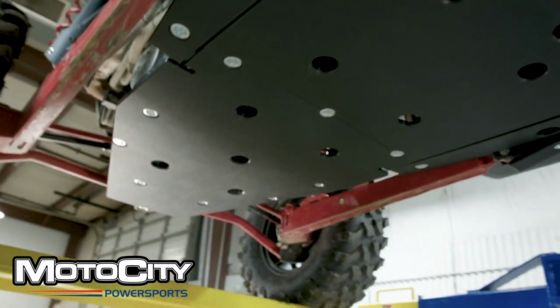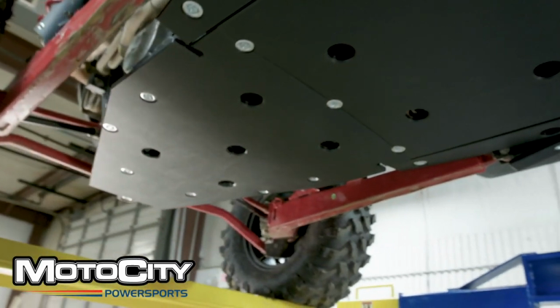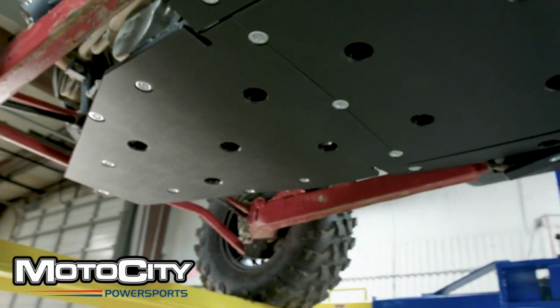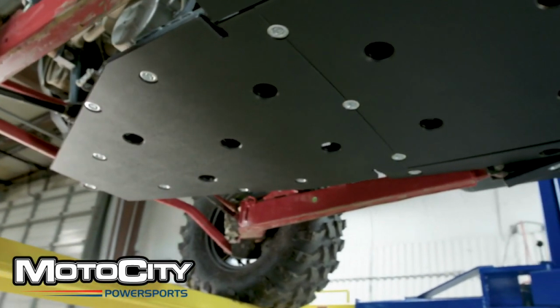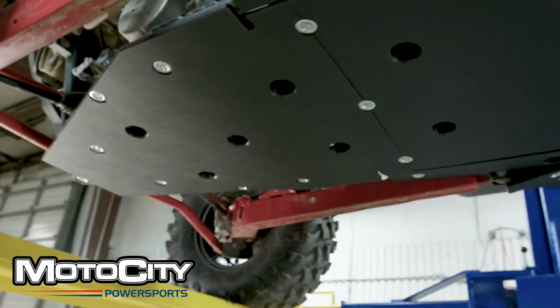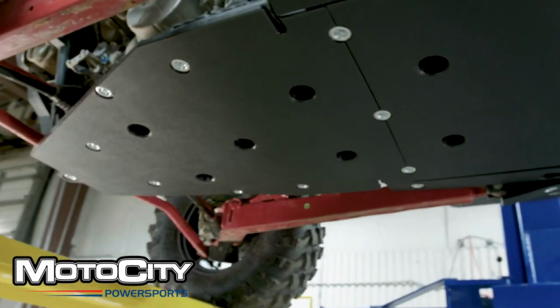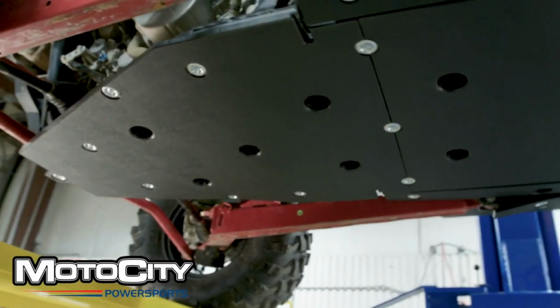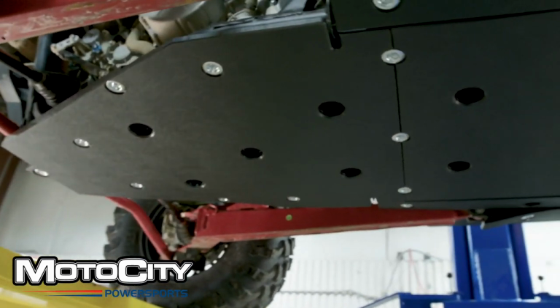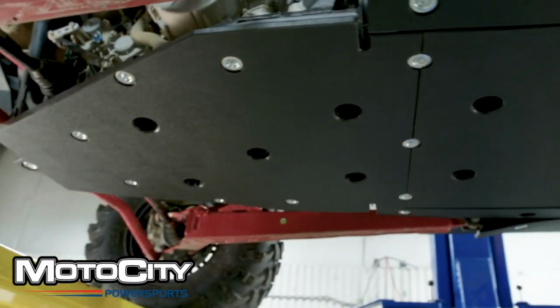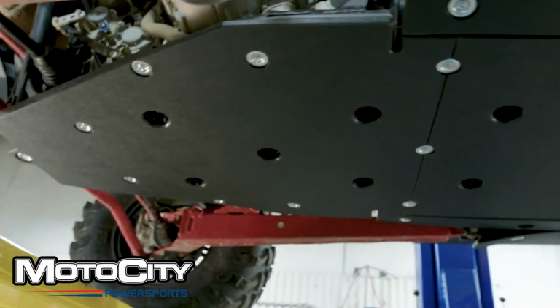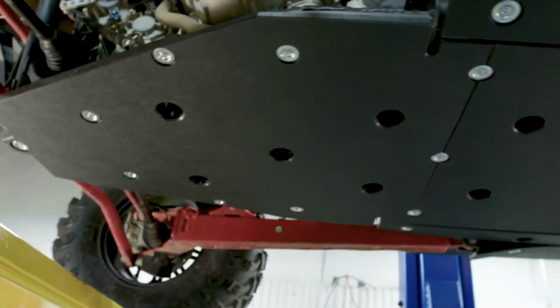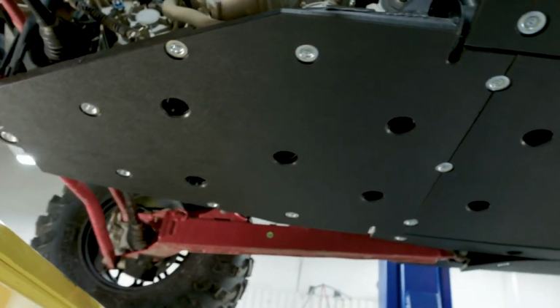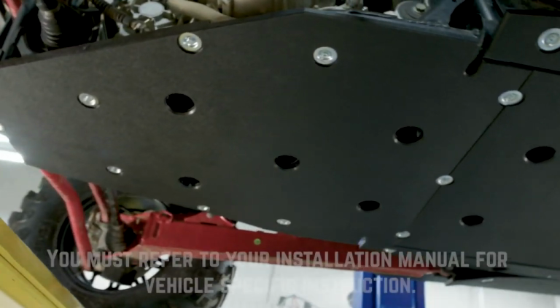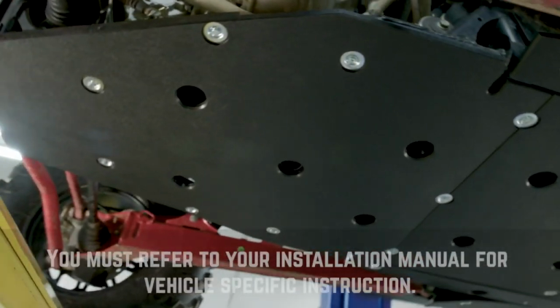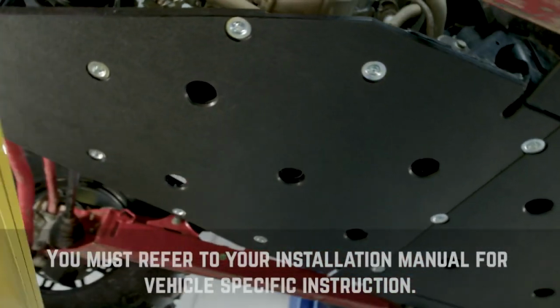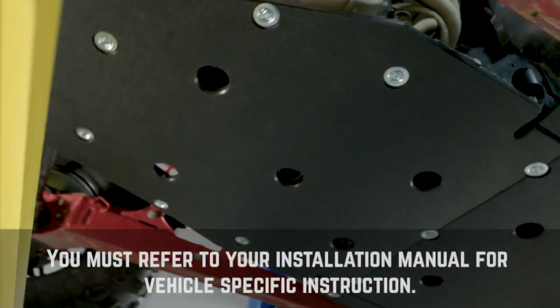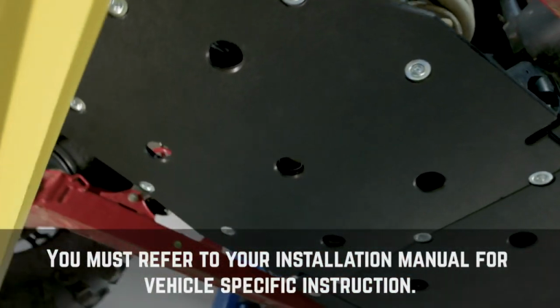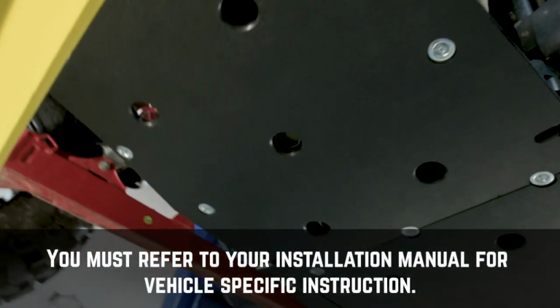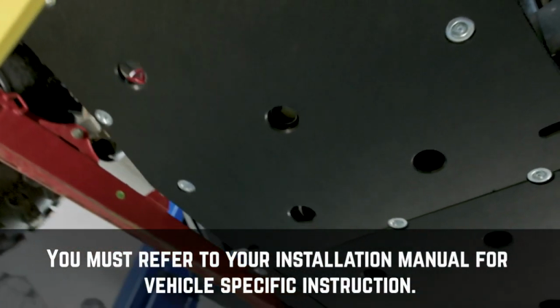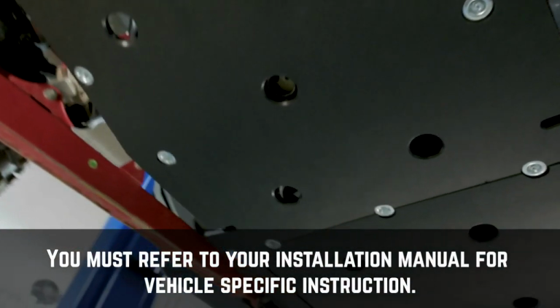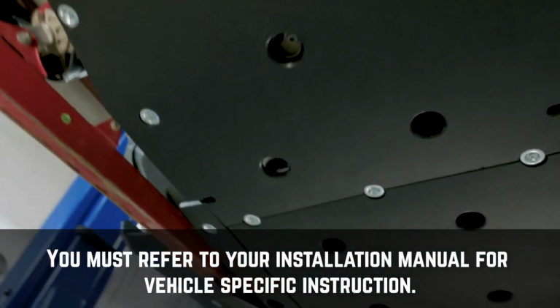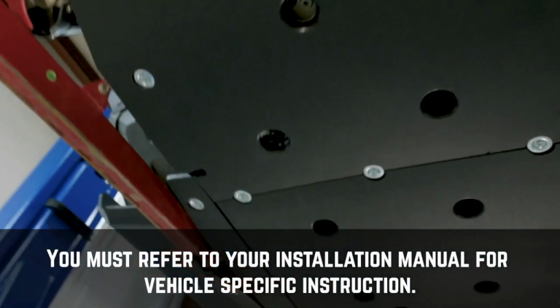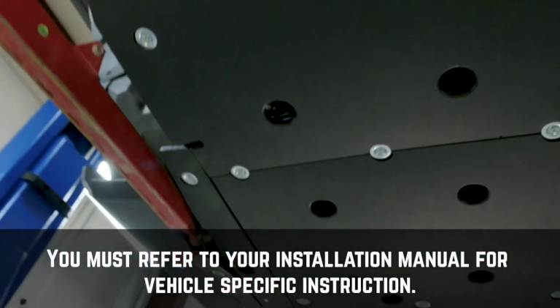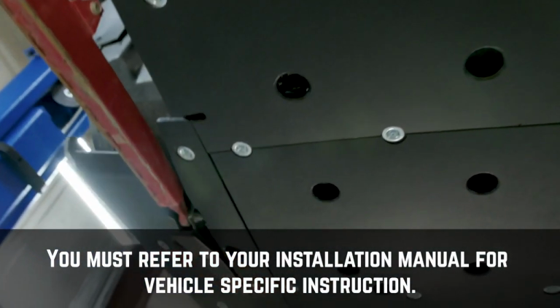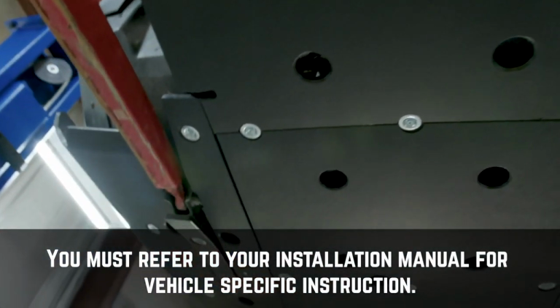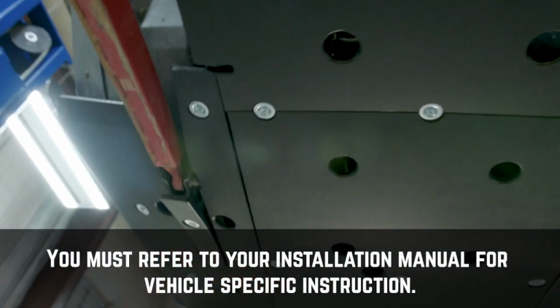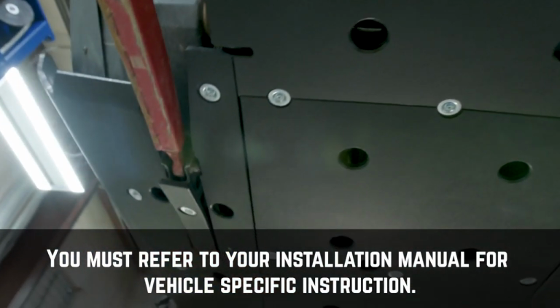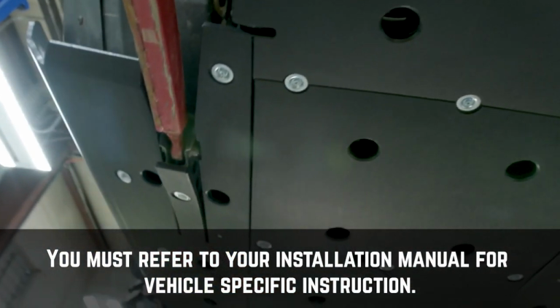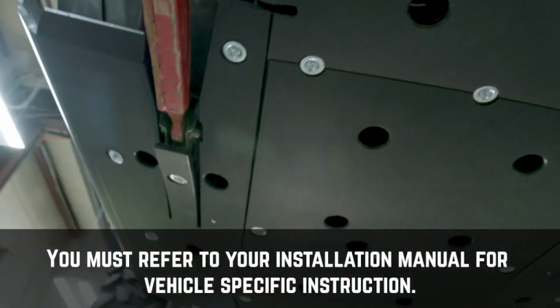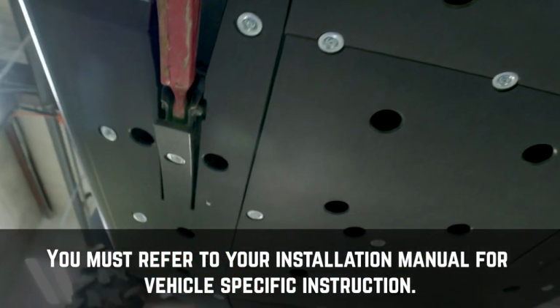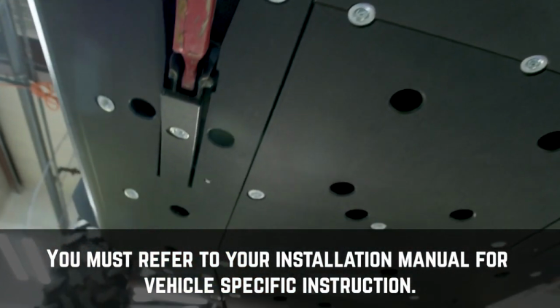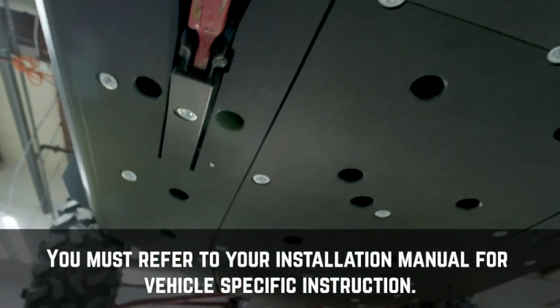Keep in mind that we're showing one vehicle and yours might look a little different. You have to refer to your installation manual for specifics on this.